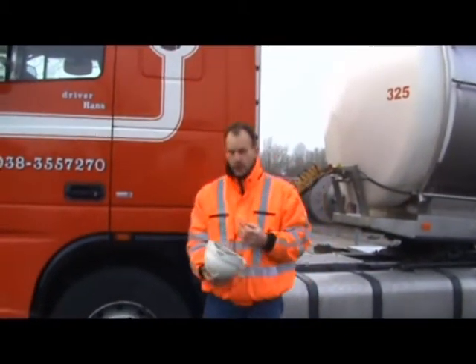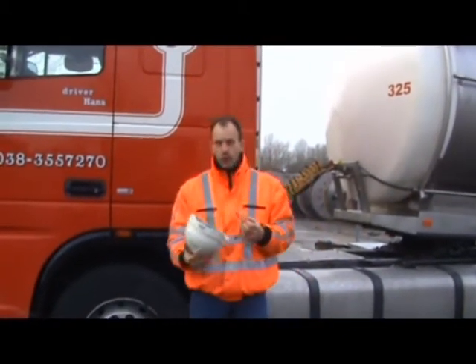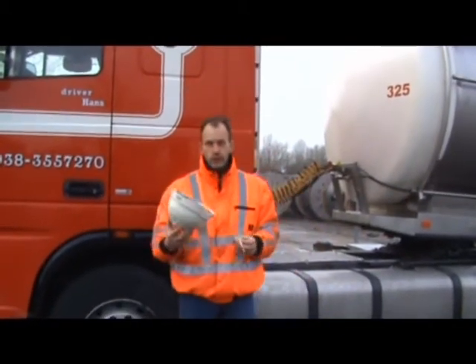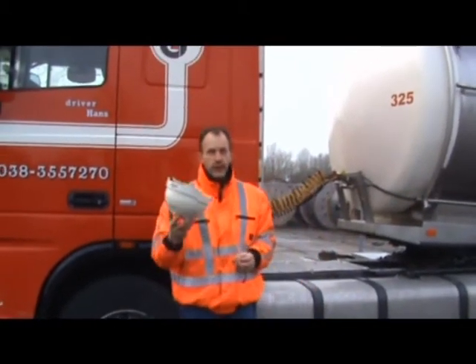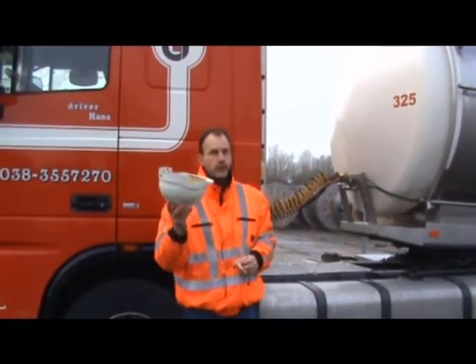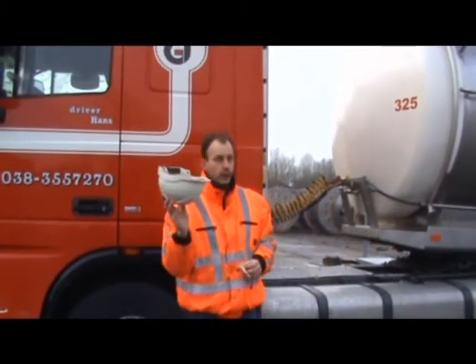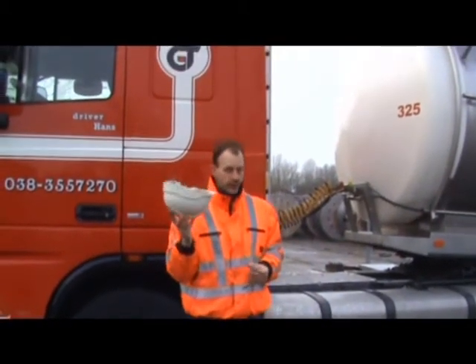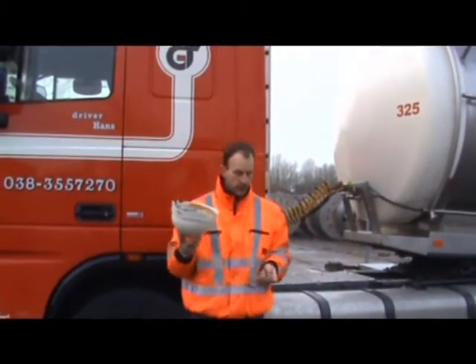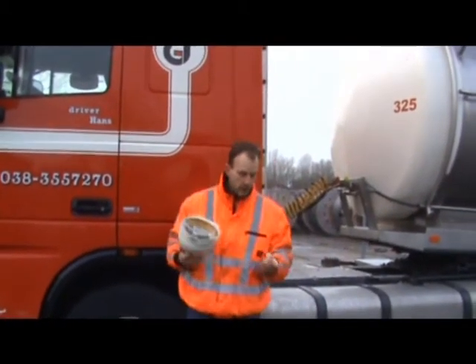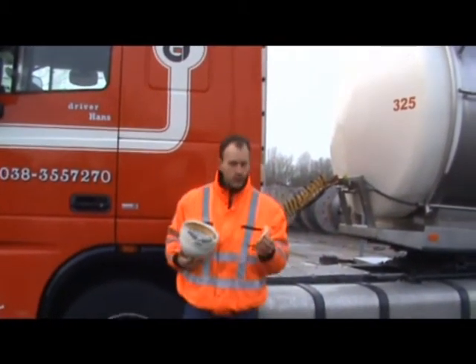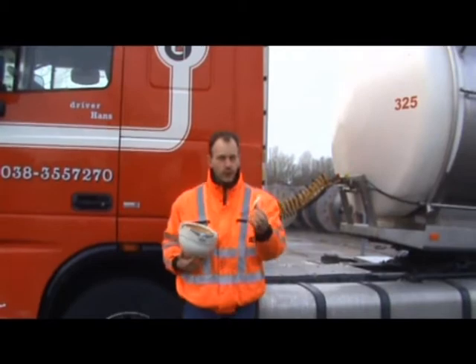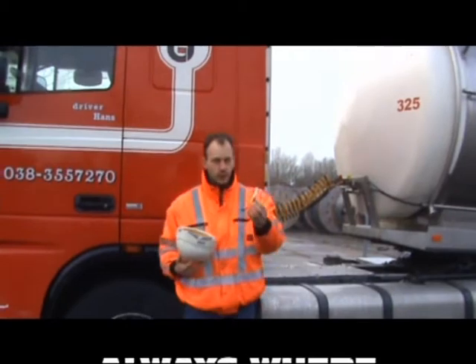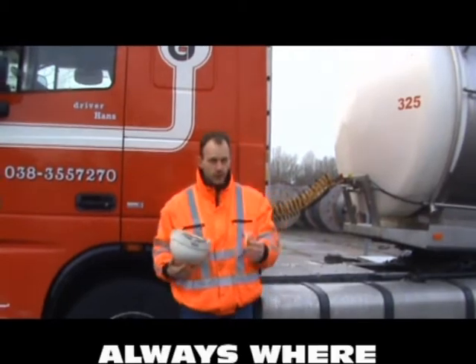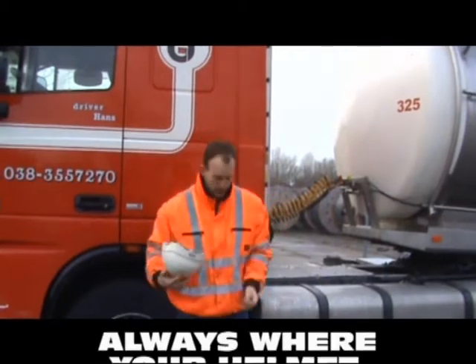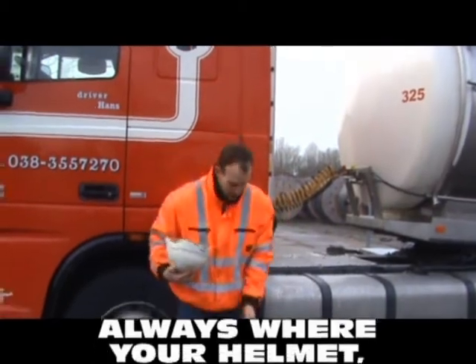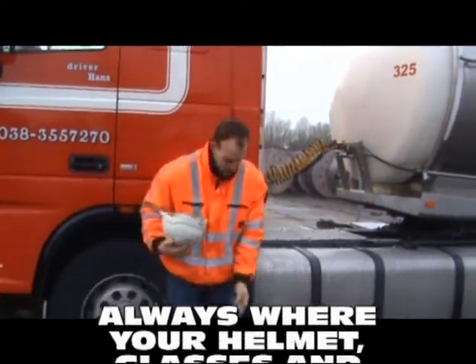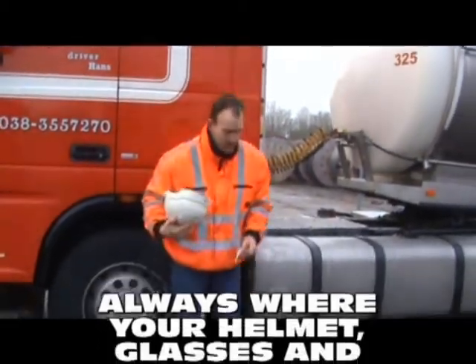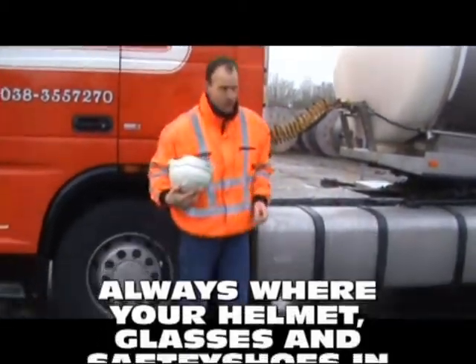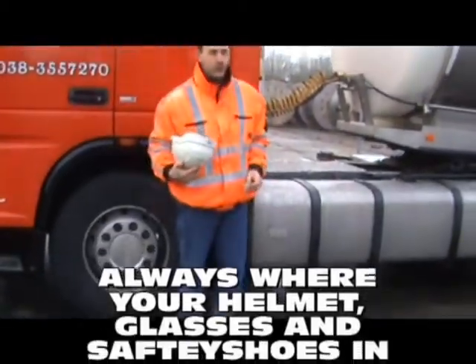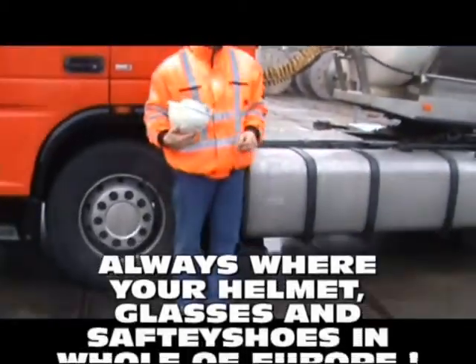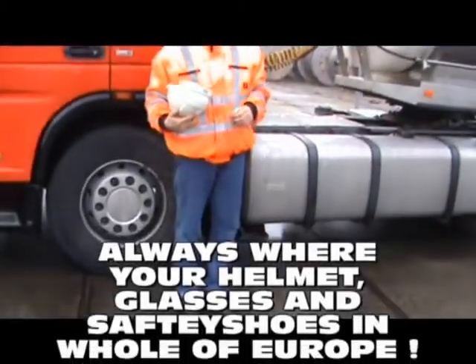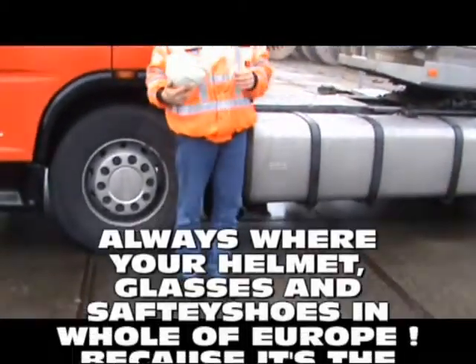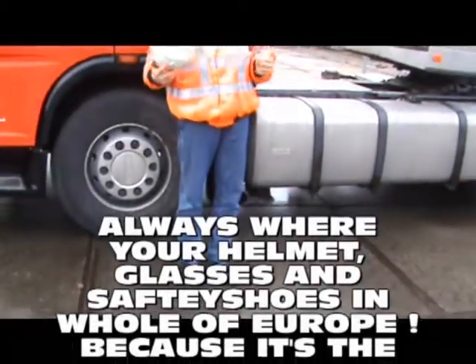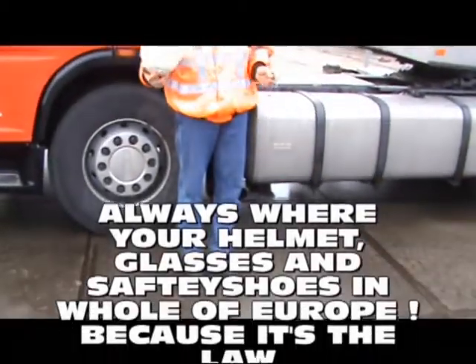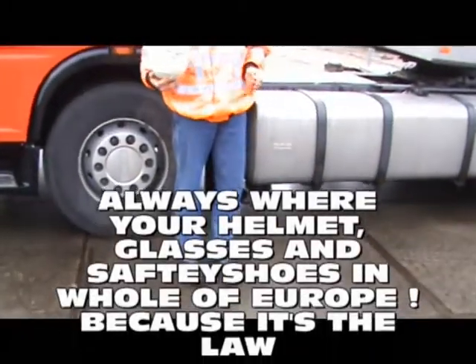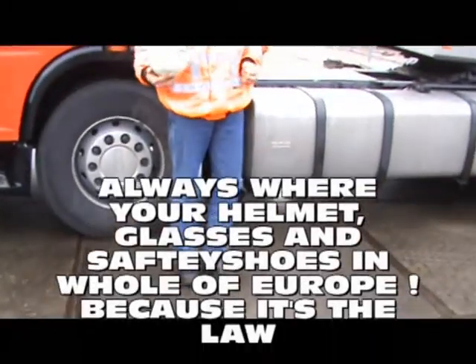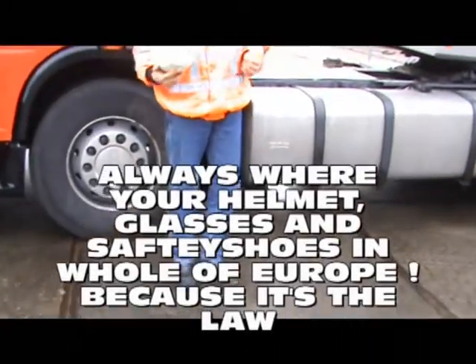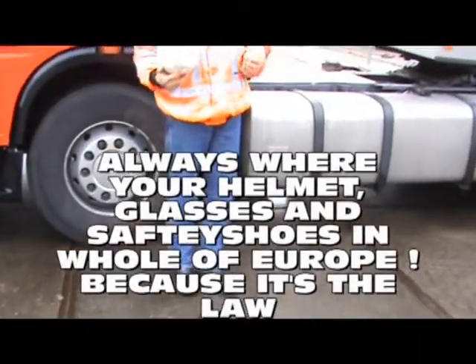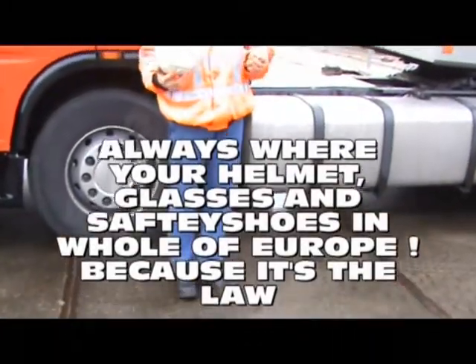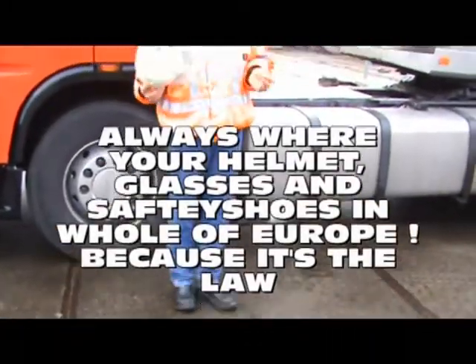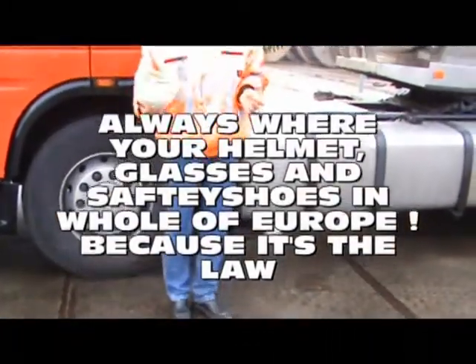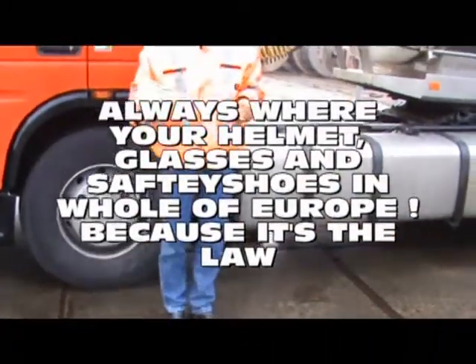Always wear your helmet, your glasses, and your safety shoes — this is required across all of Europe because it's the law.